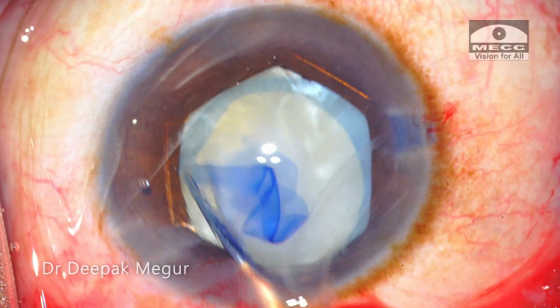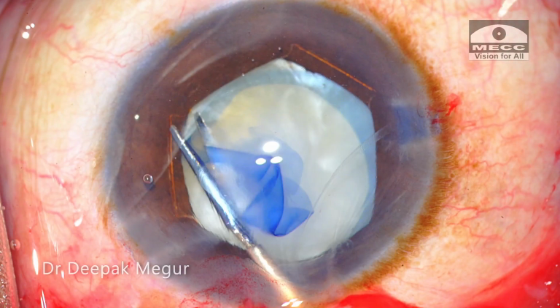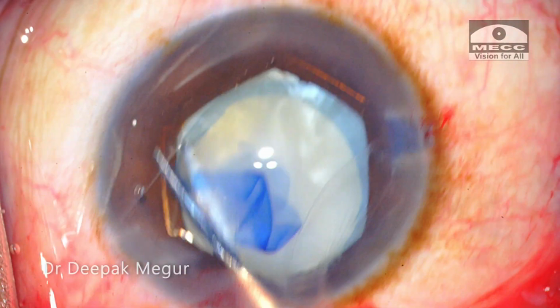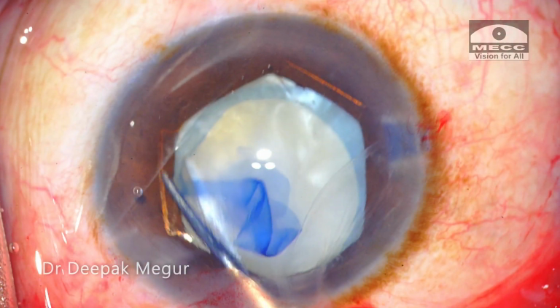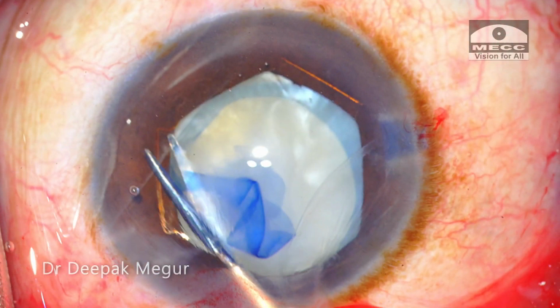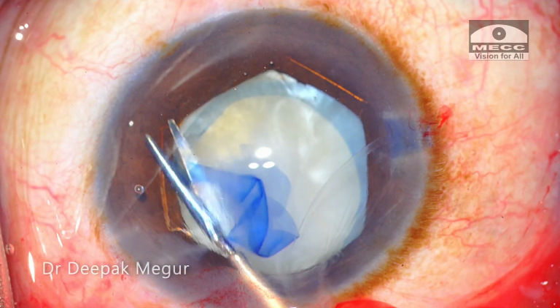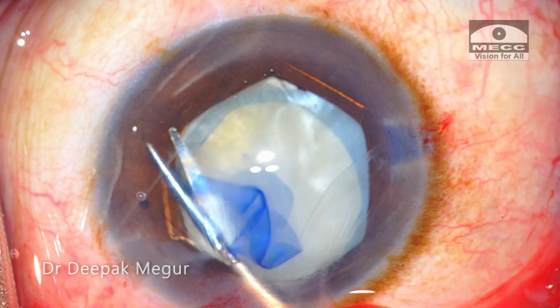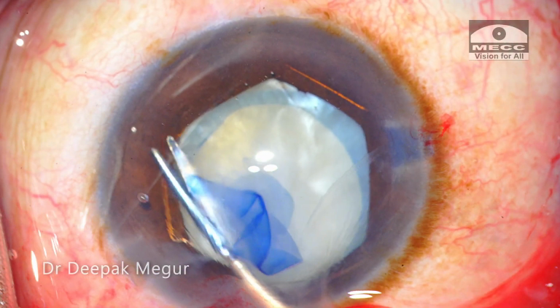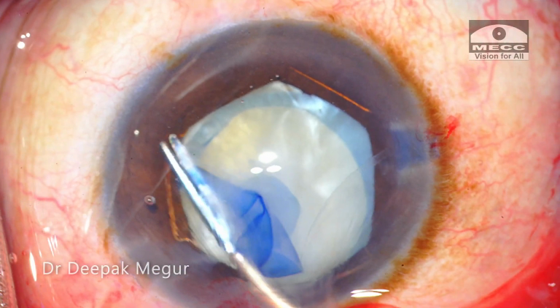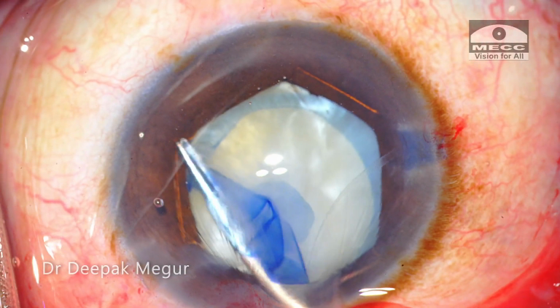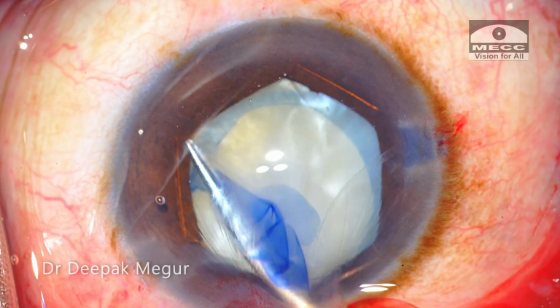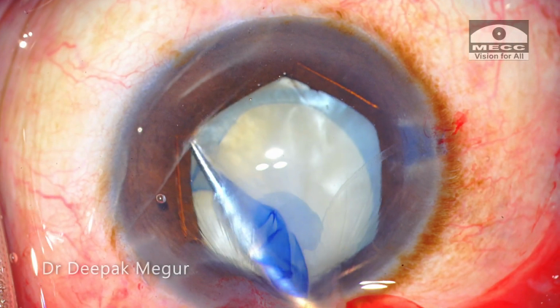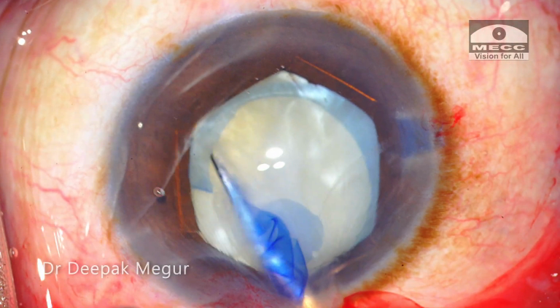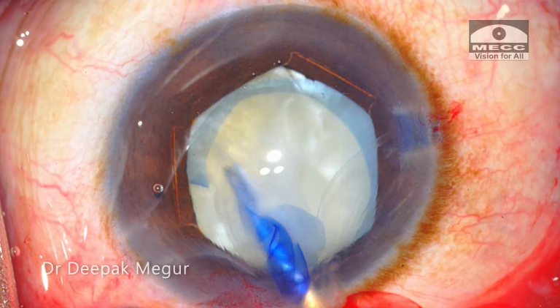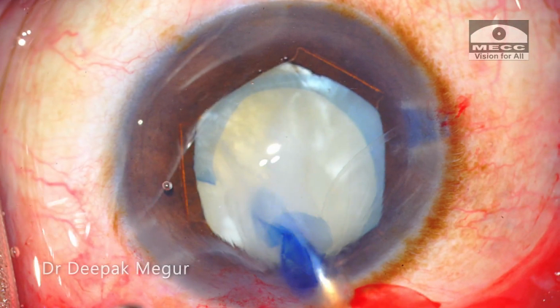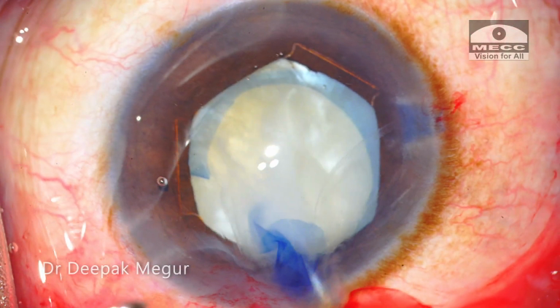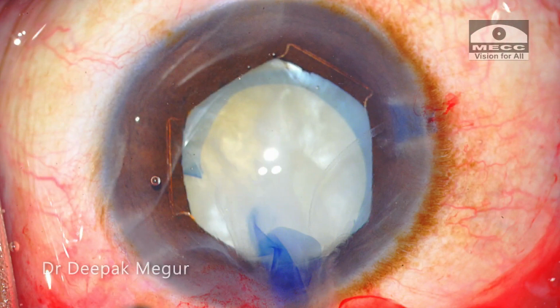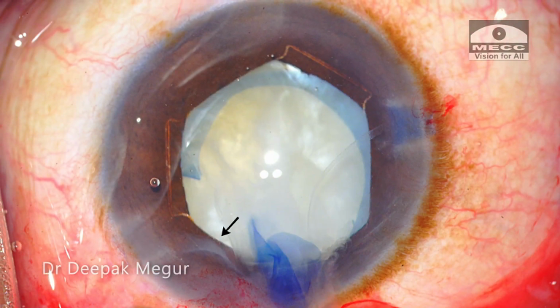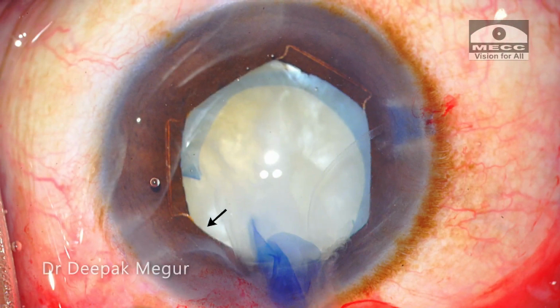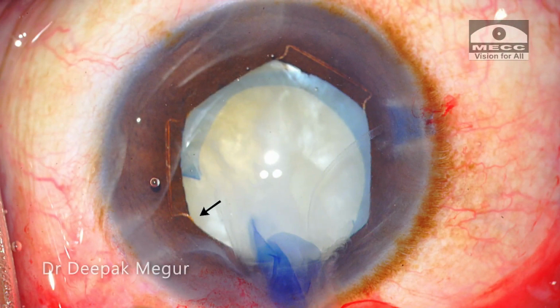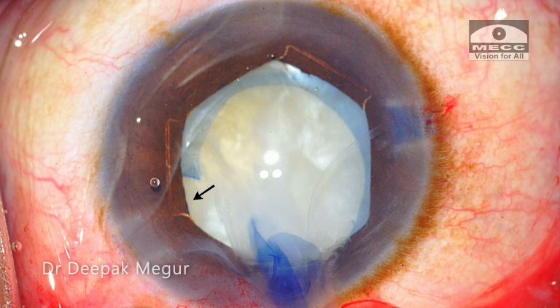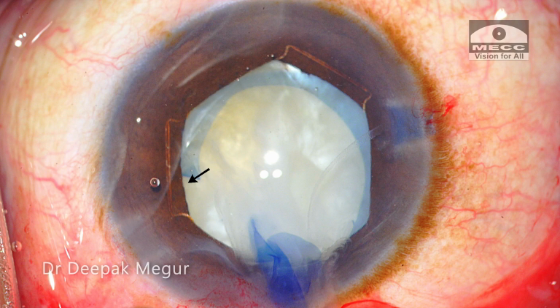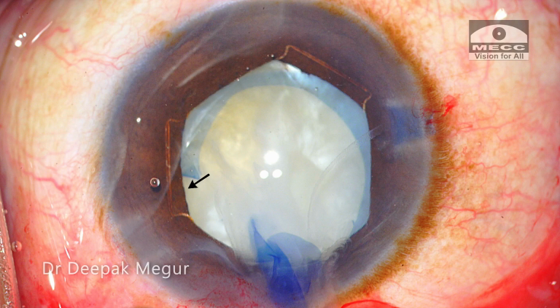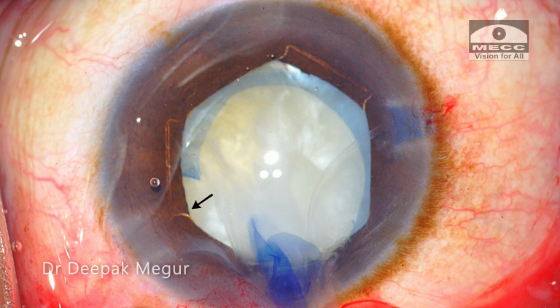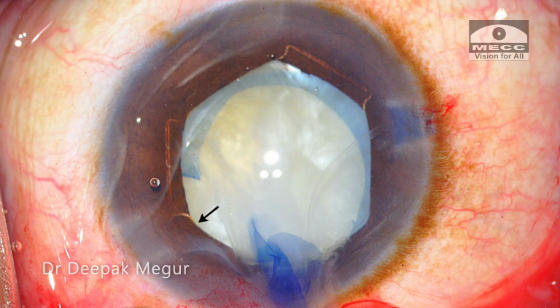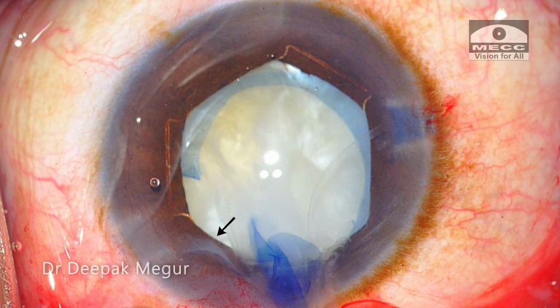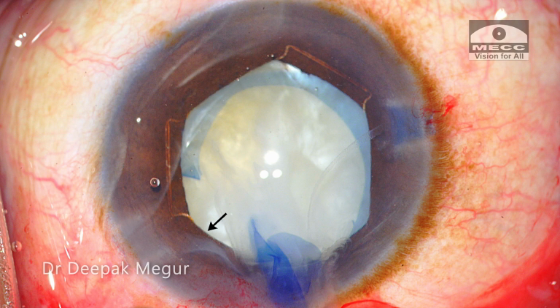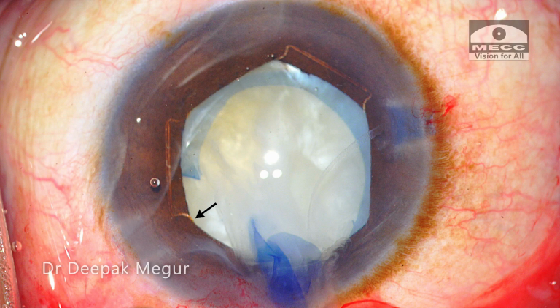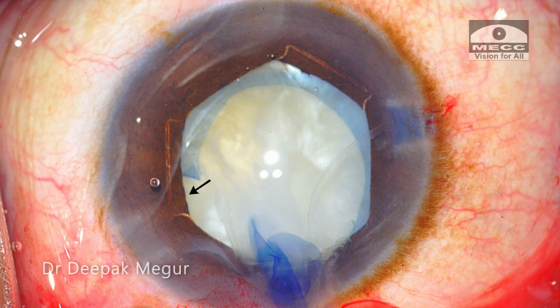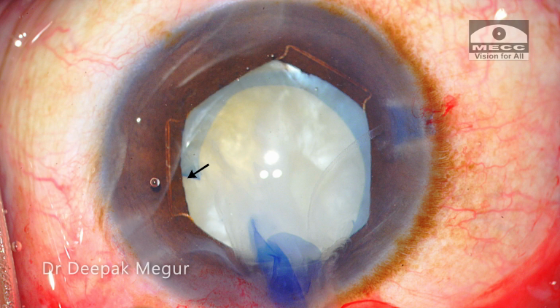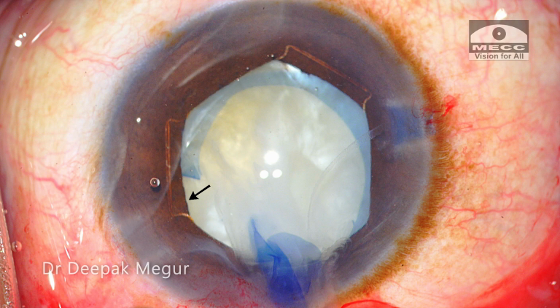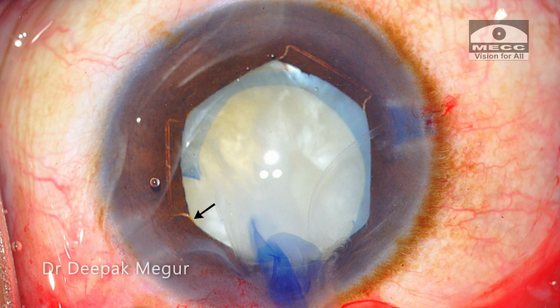Using micro scissors, I cut out the flap. This is the area where the rhexis has extended.